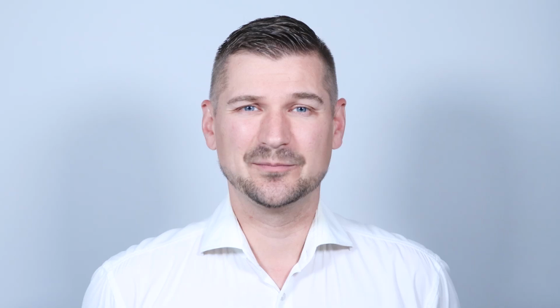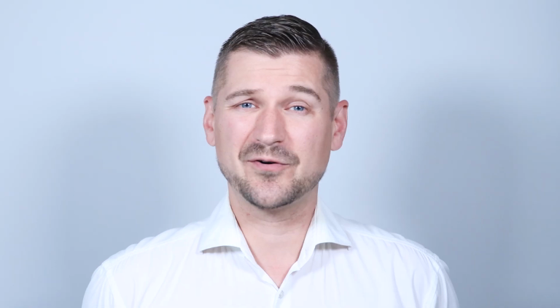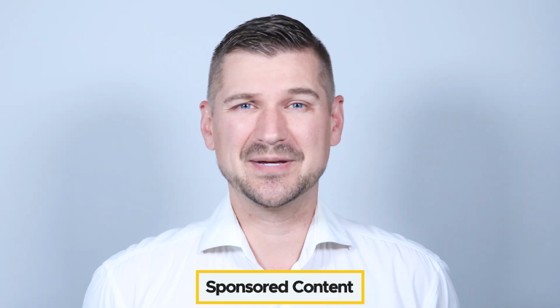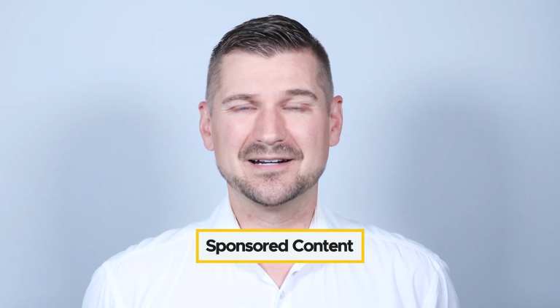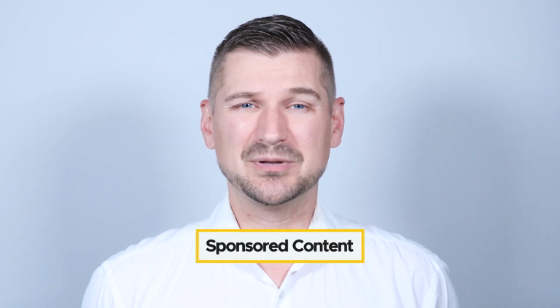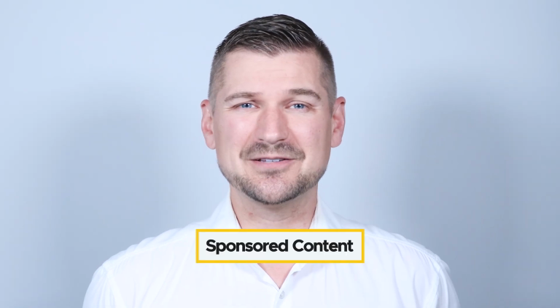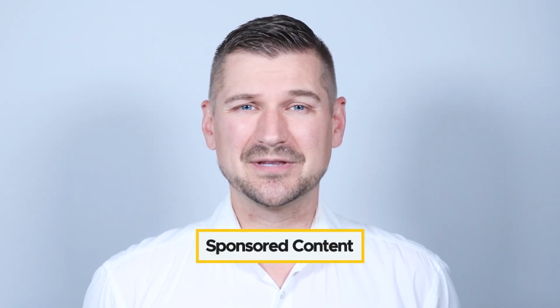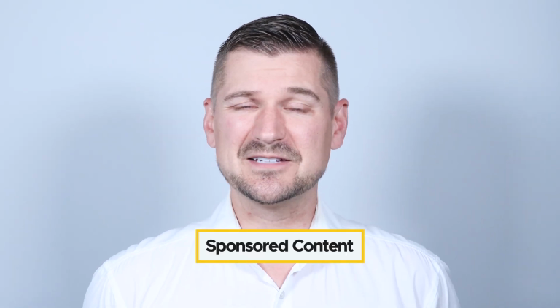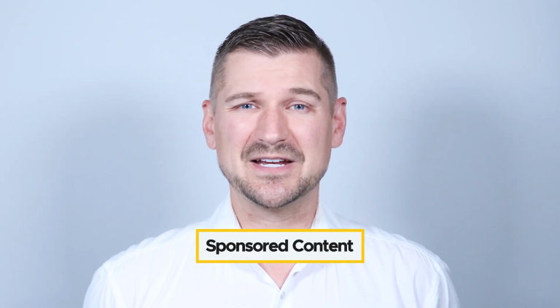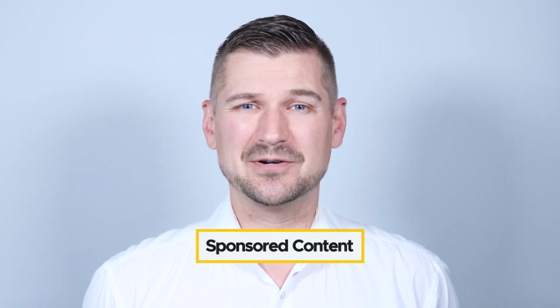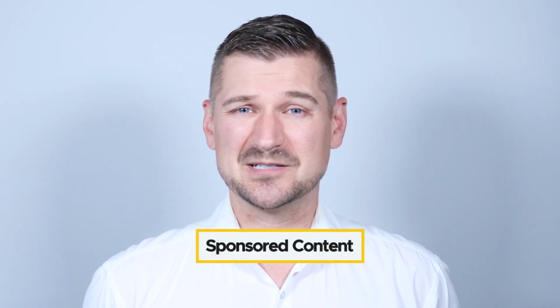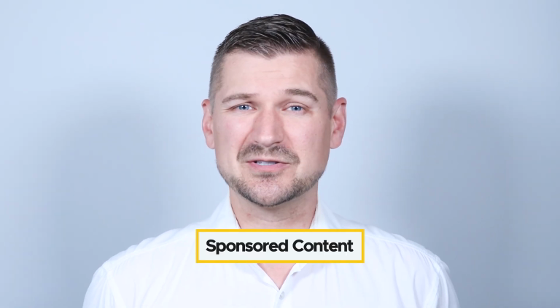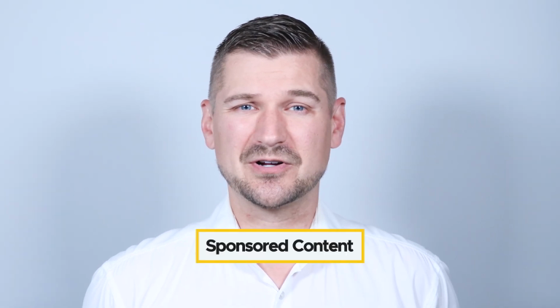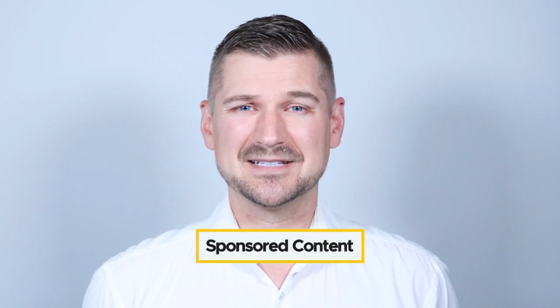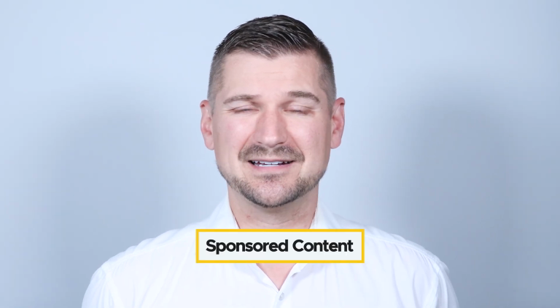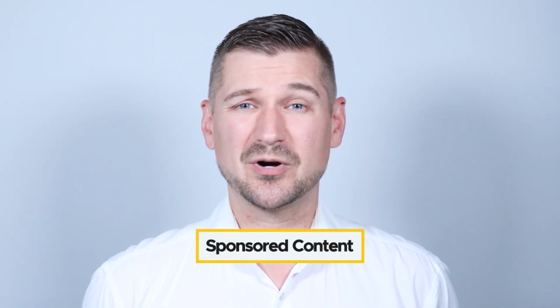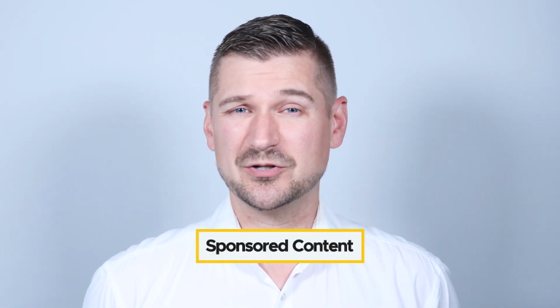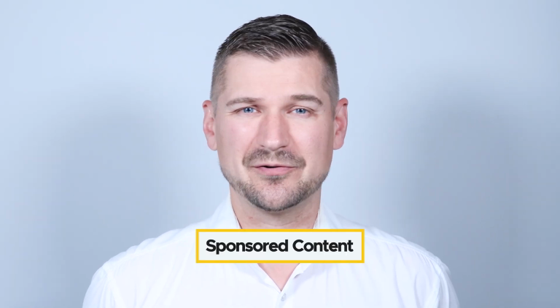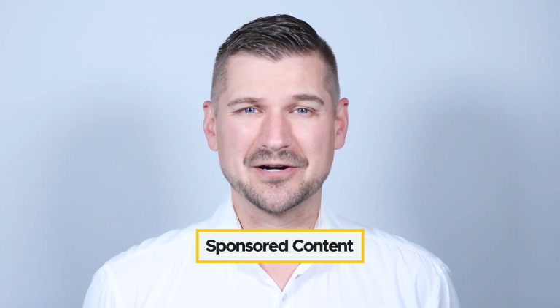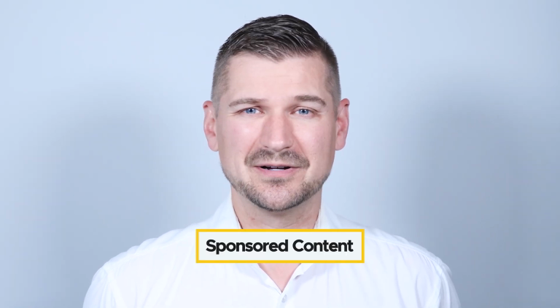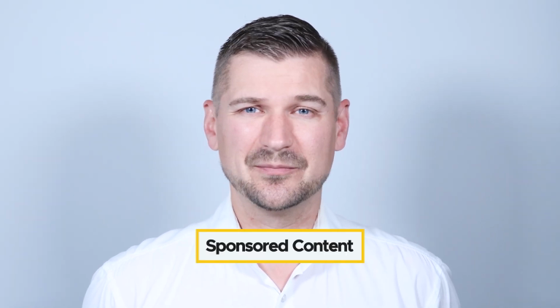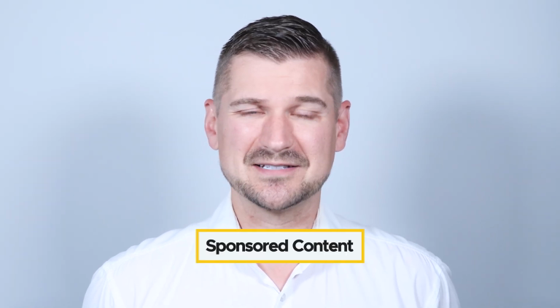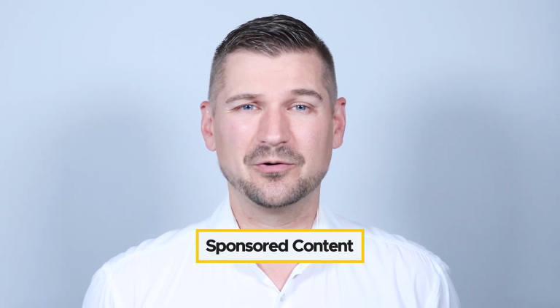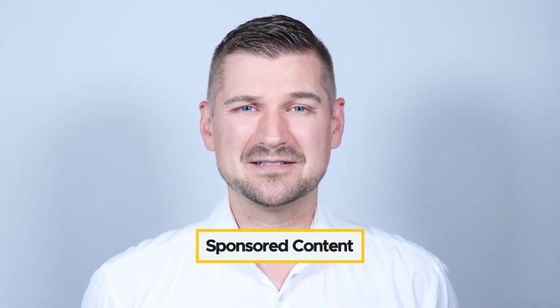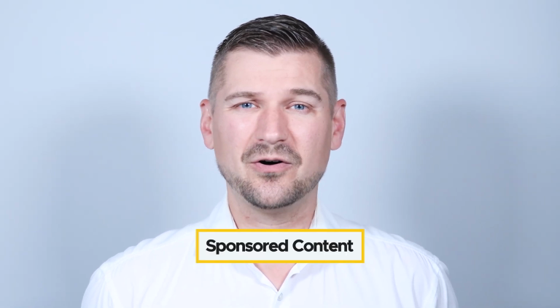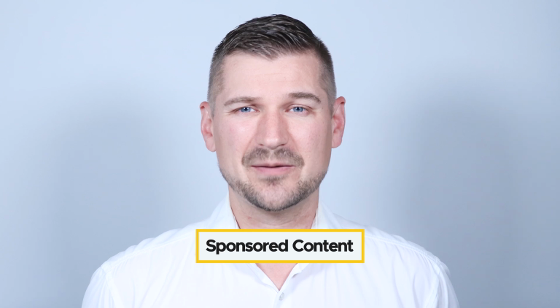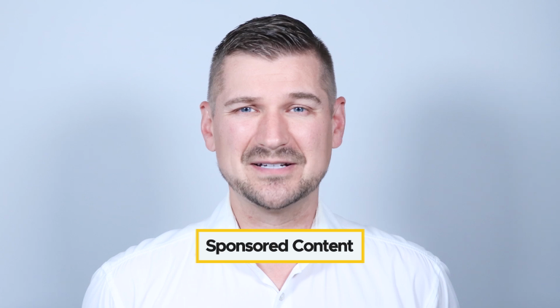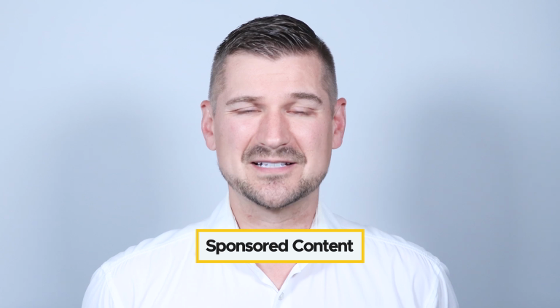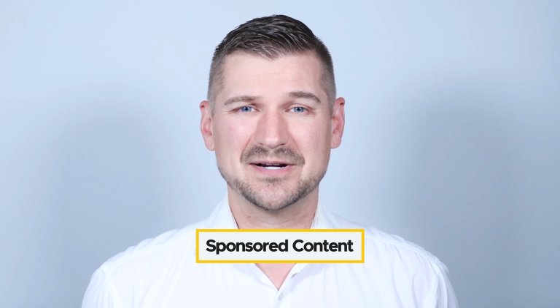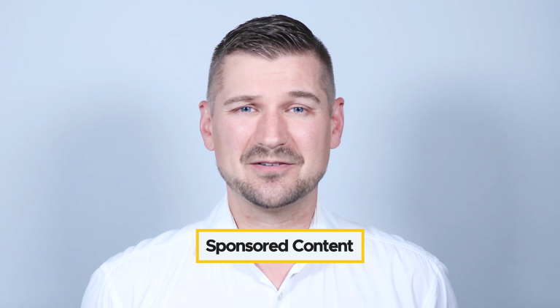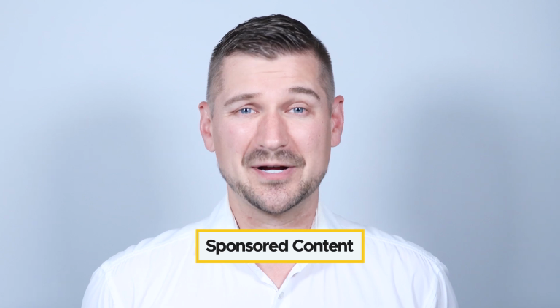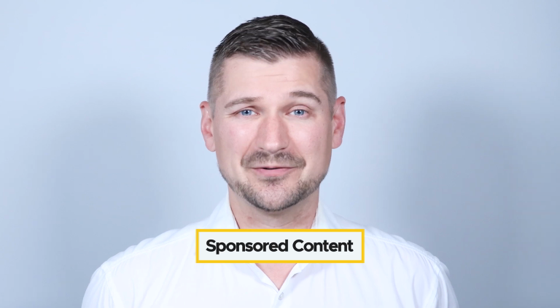Before I begin, please note that this video is sponsored content brought to you by Ricoh, but as always, all the opinions expressed are my own.